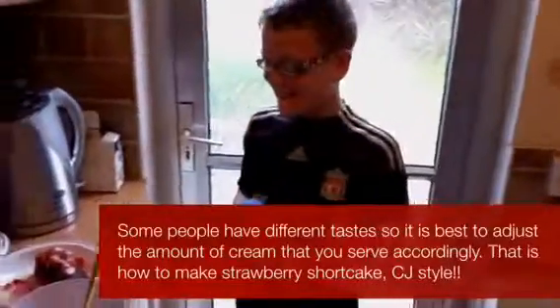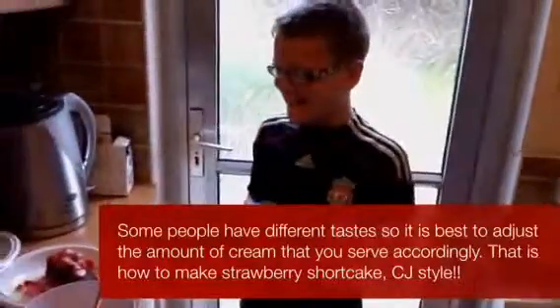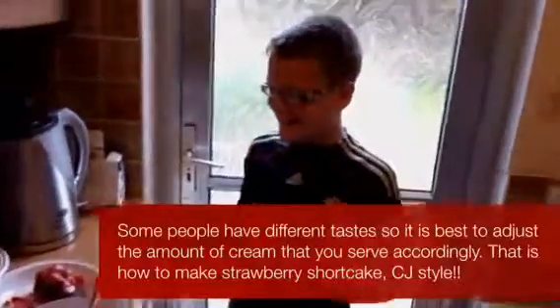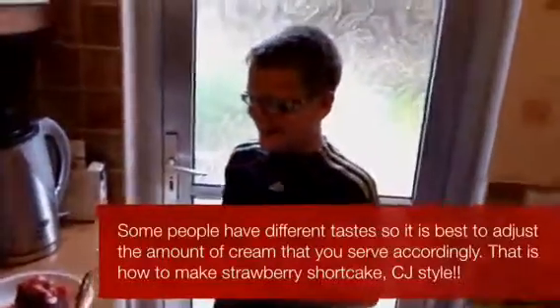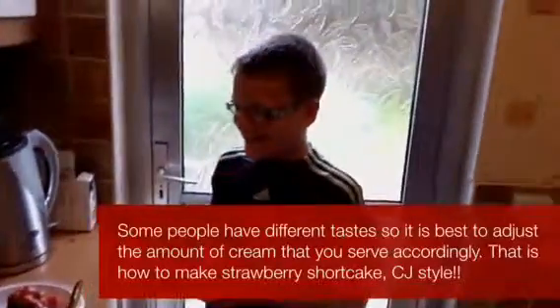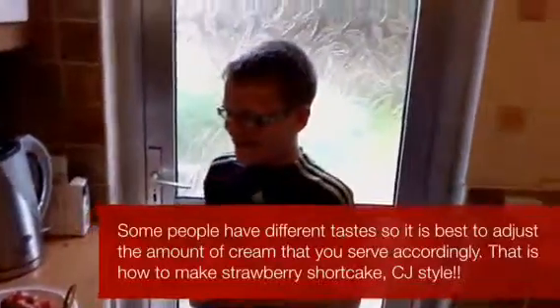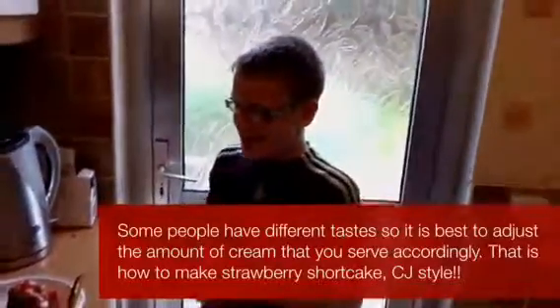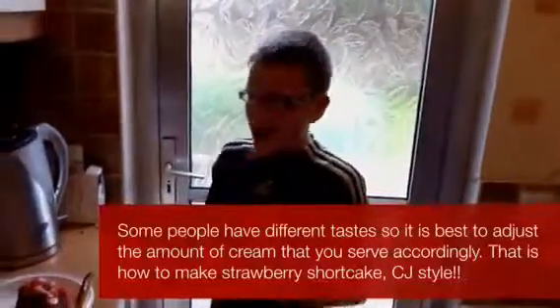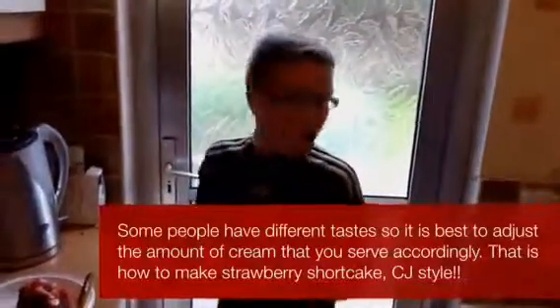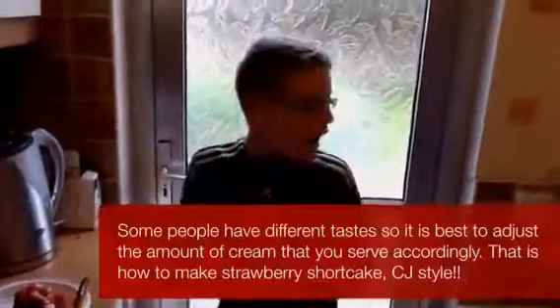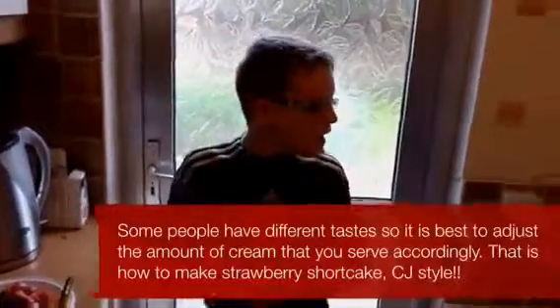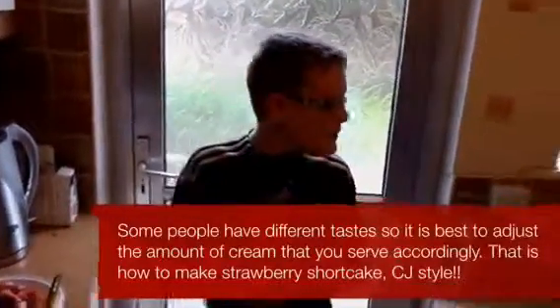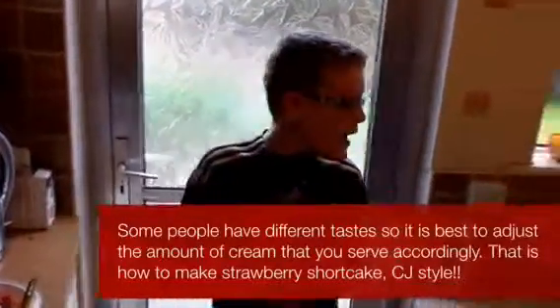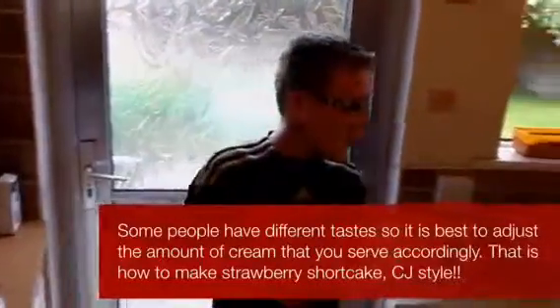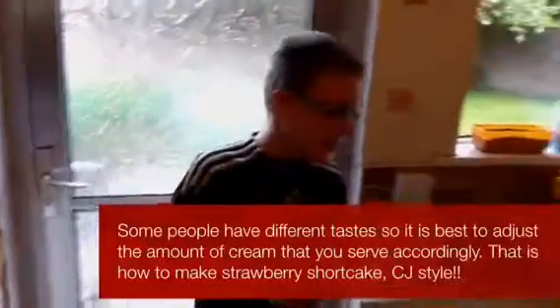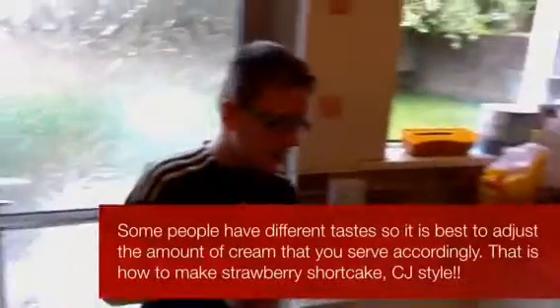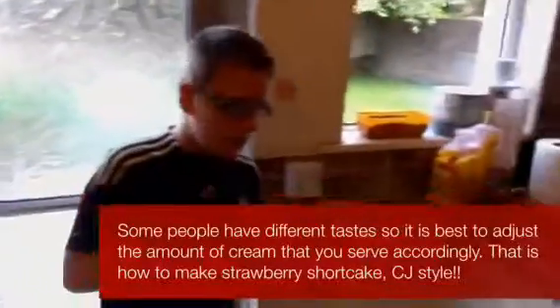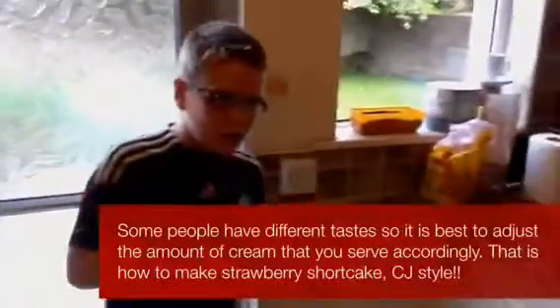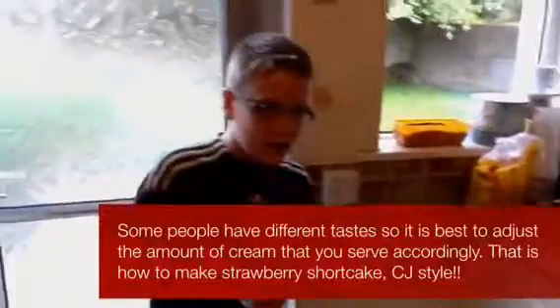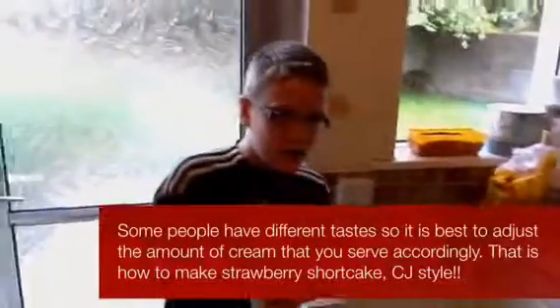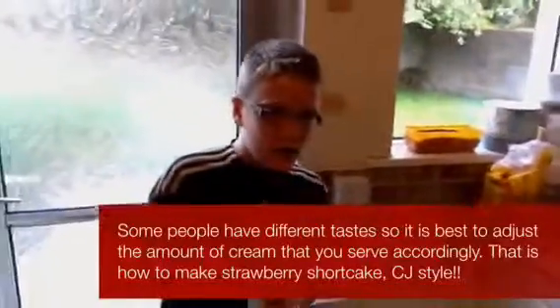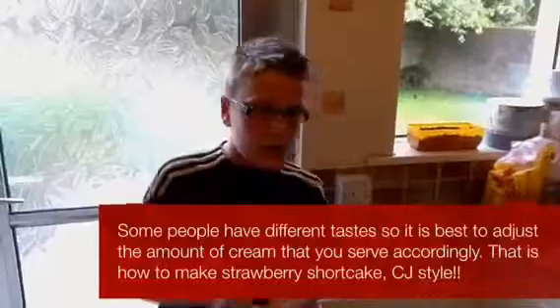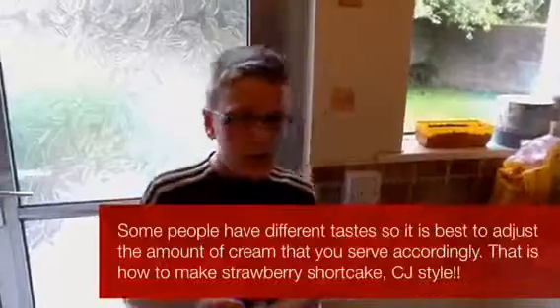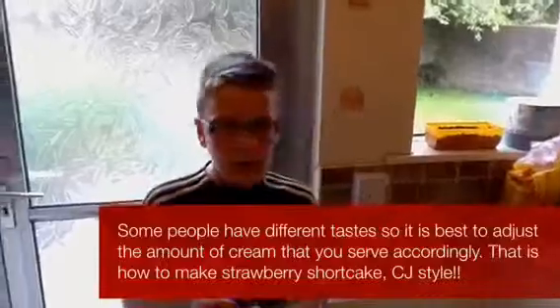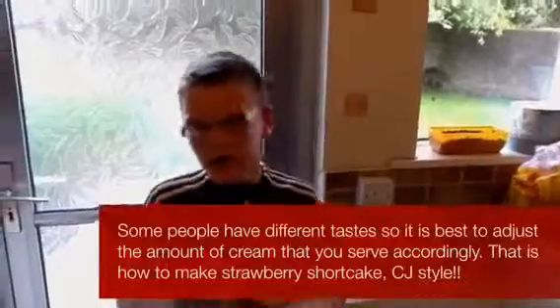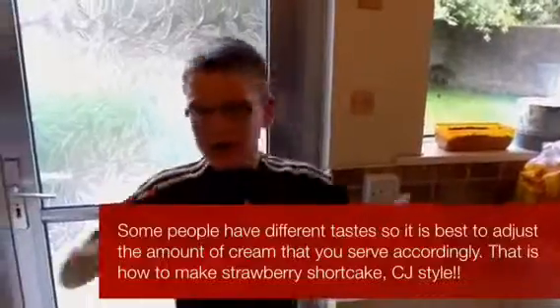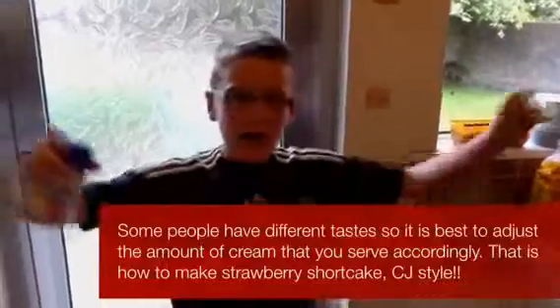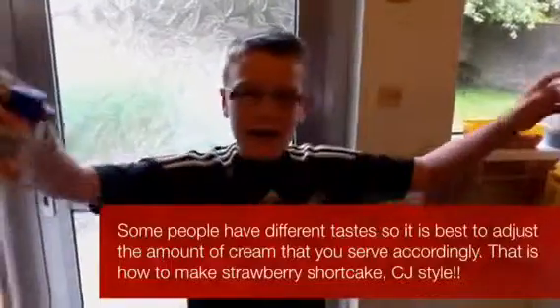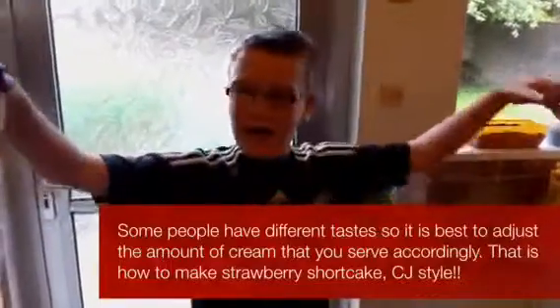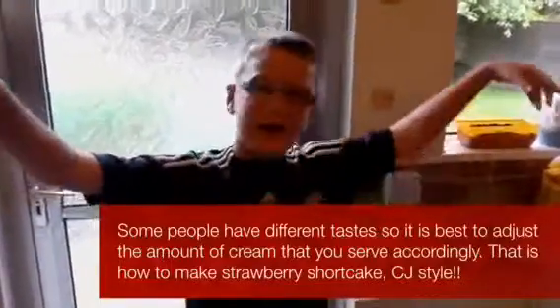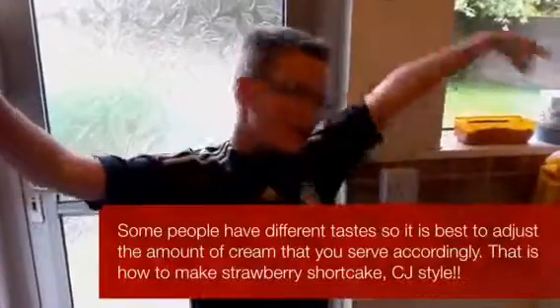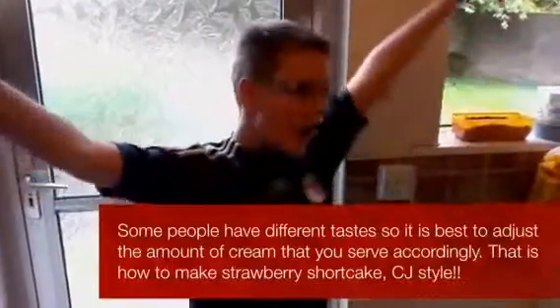What did you make? I made strawberry shortcake. Yeah!